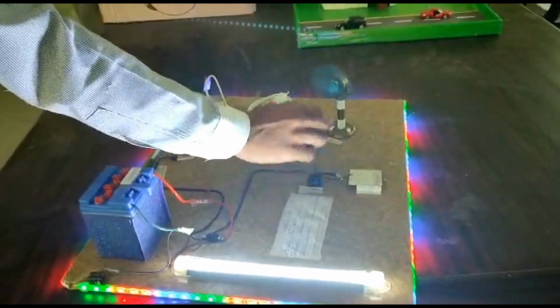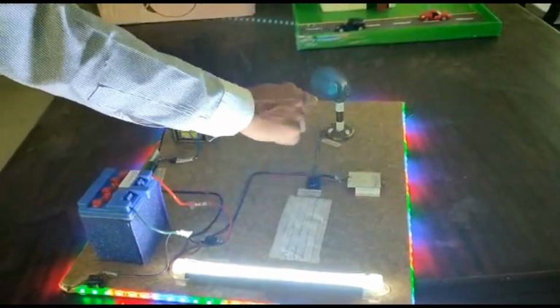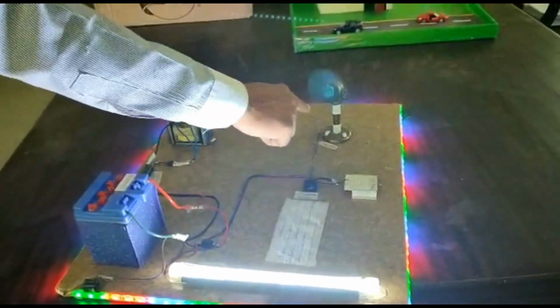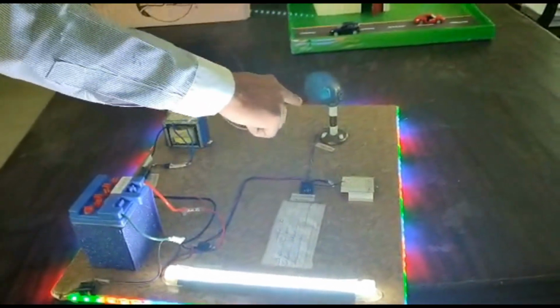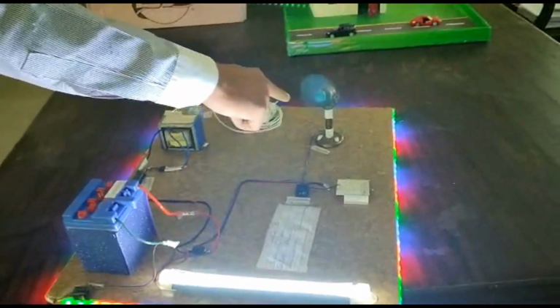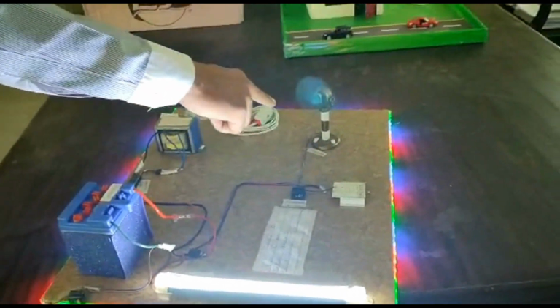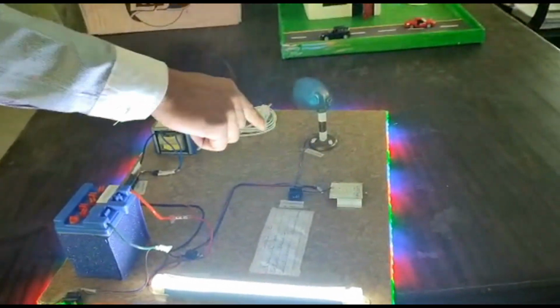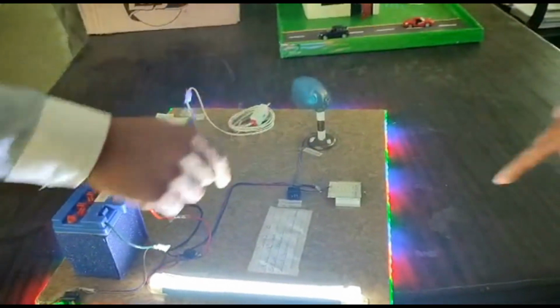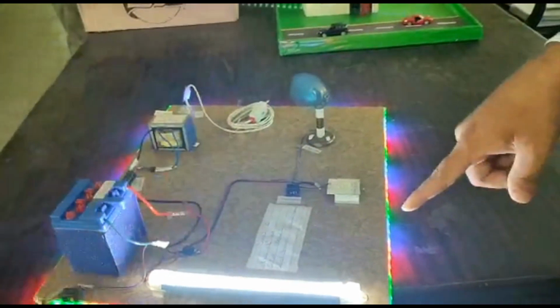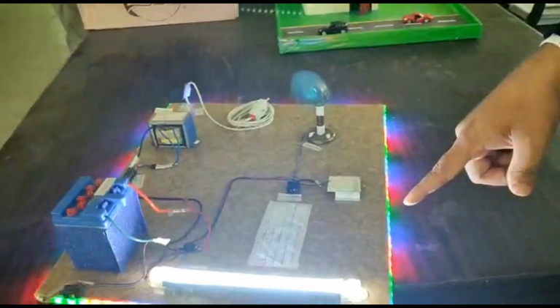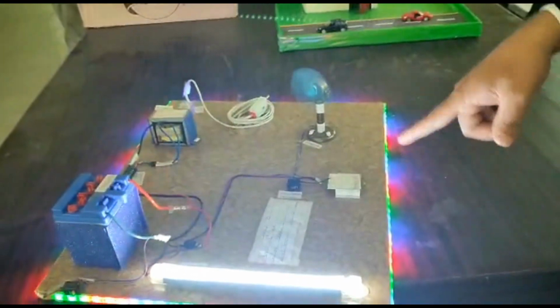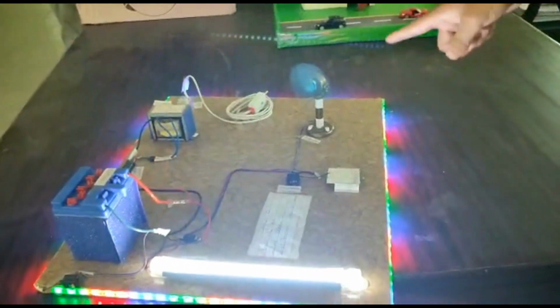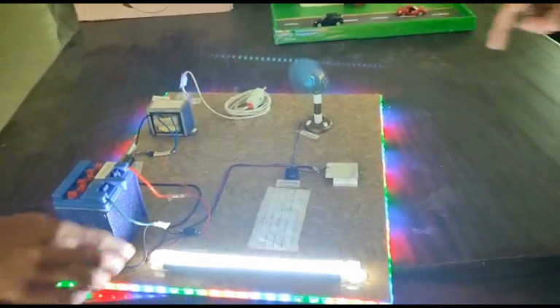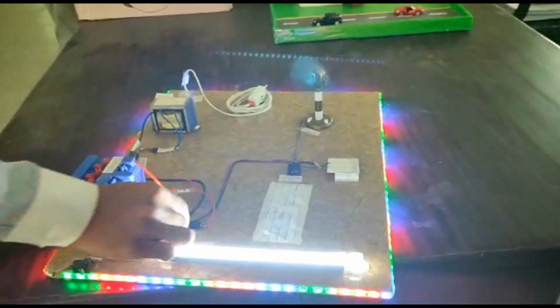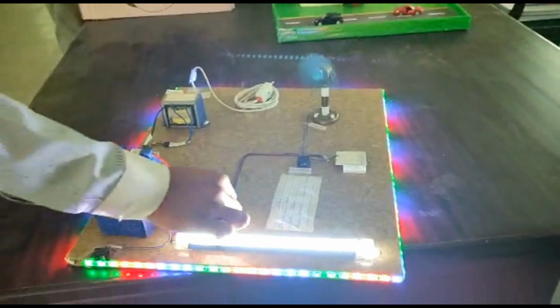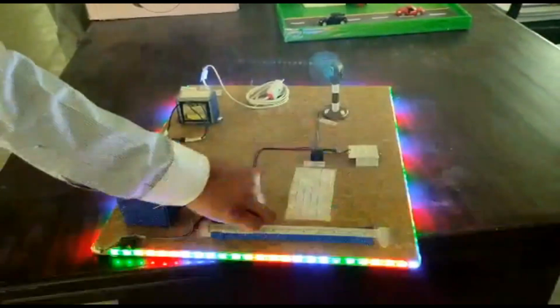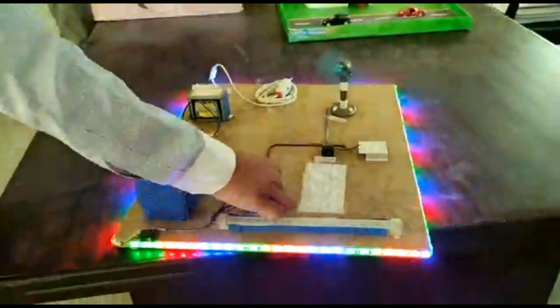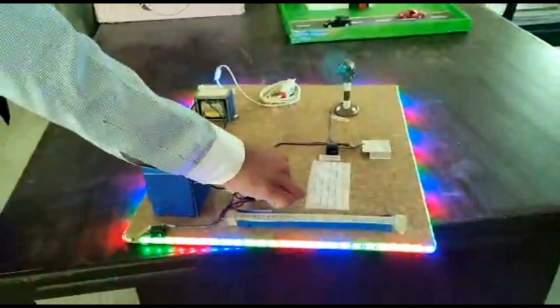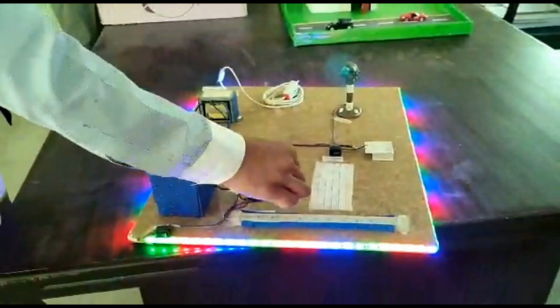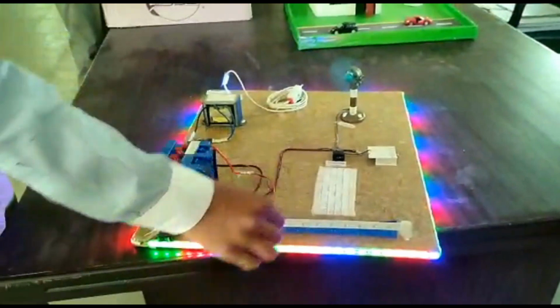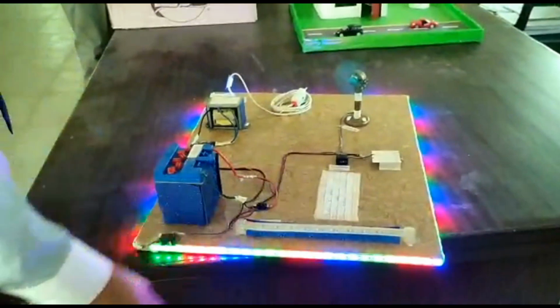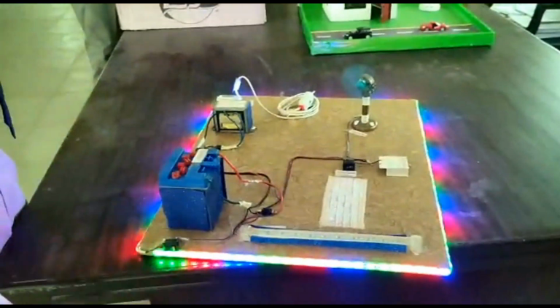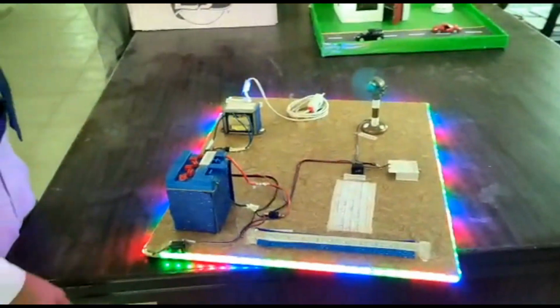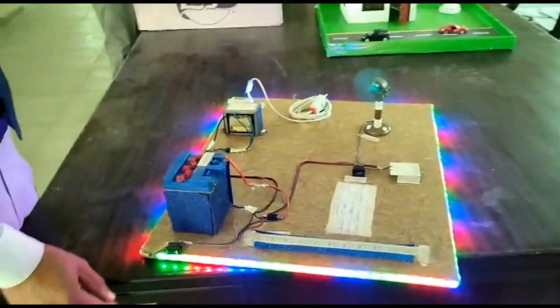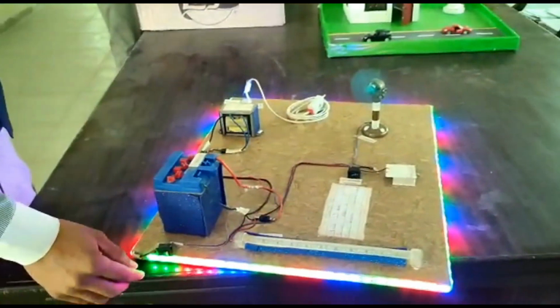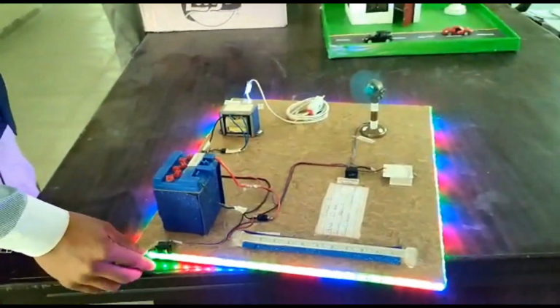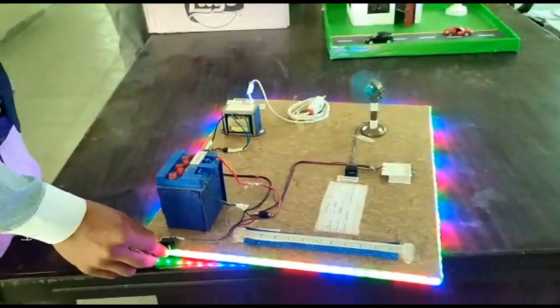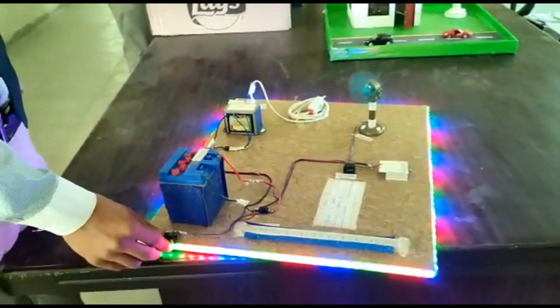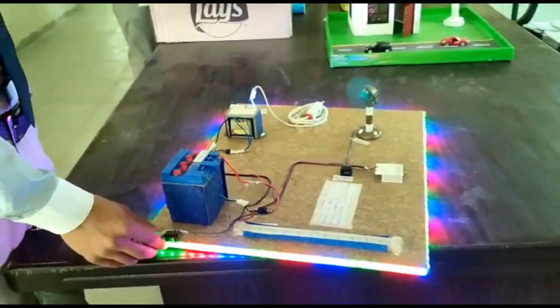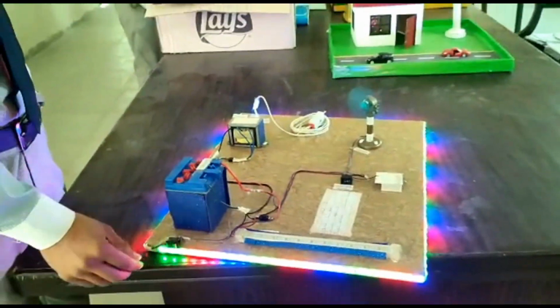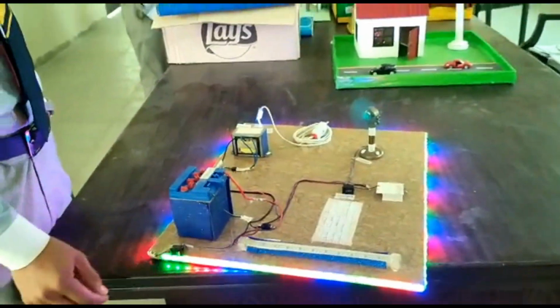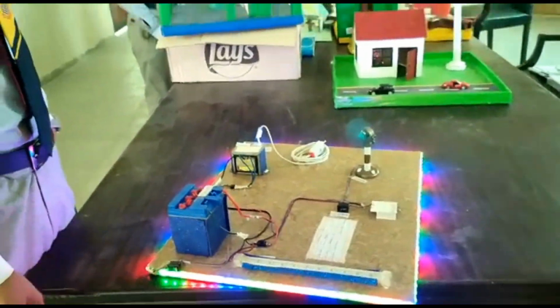This is a fan variable resistor. Let's turn it off. Wonderful display!